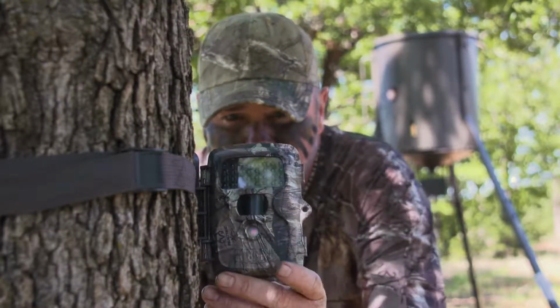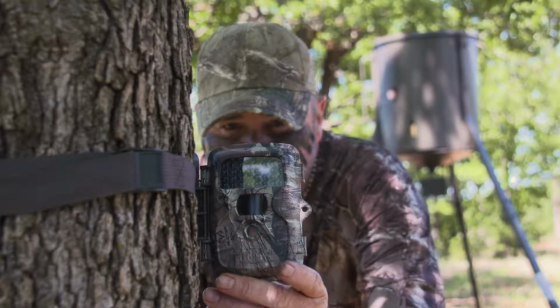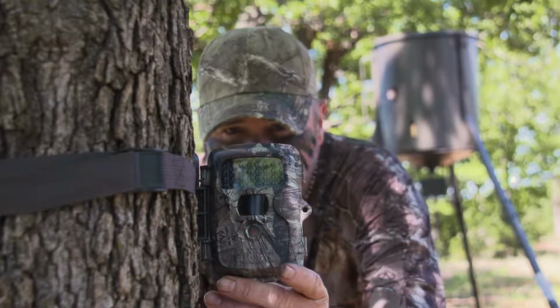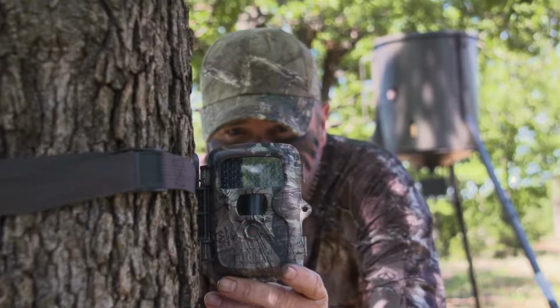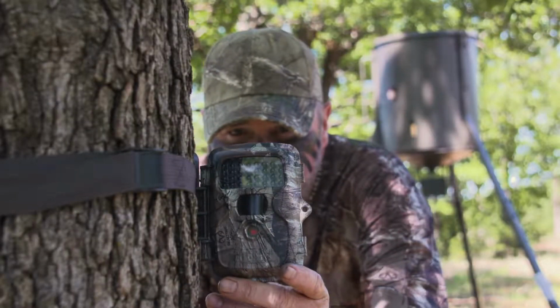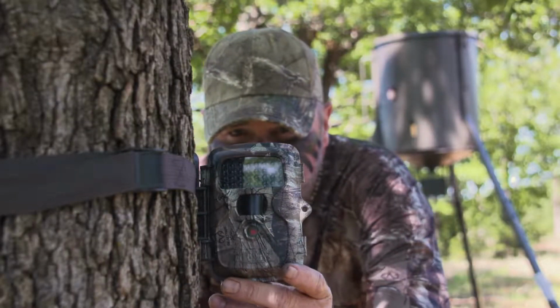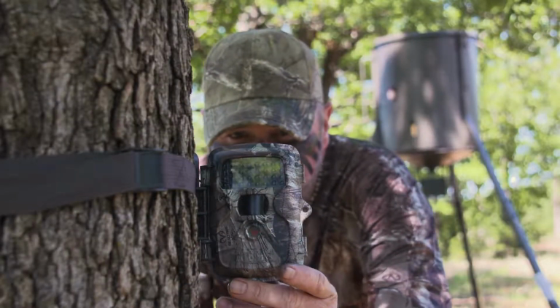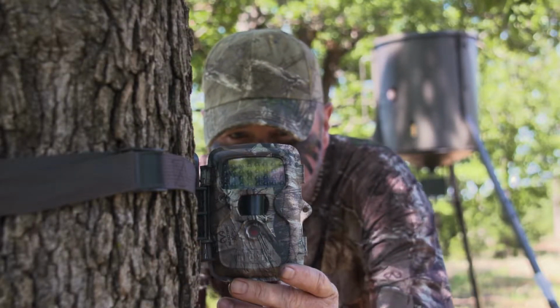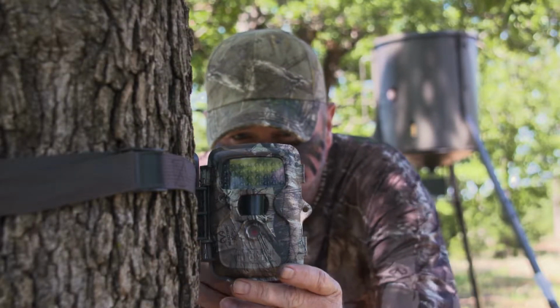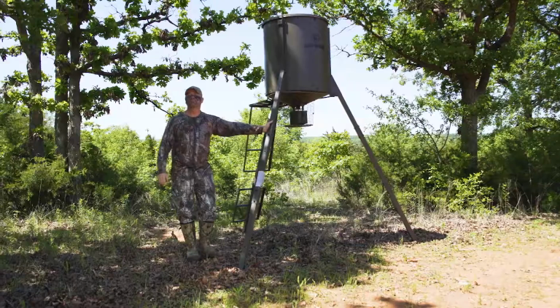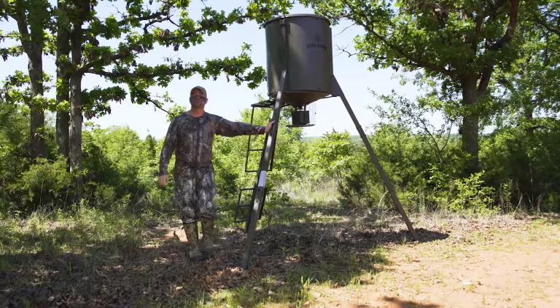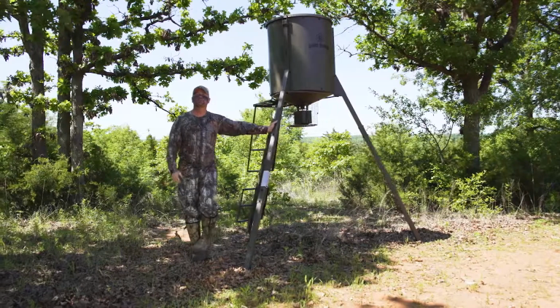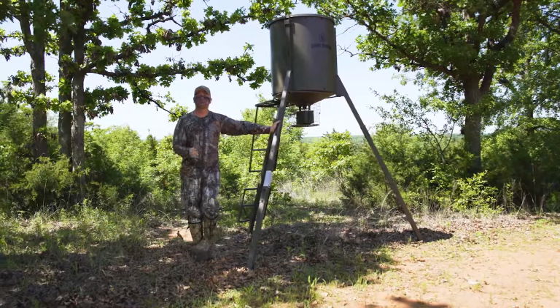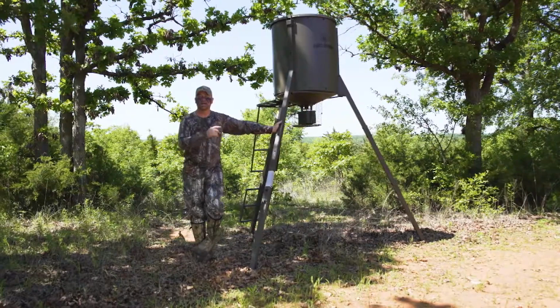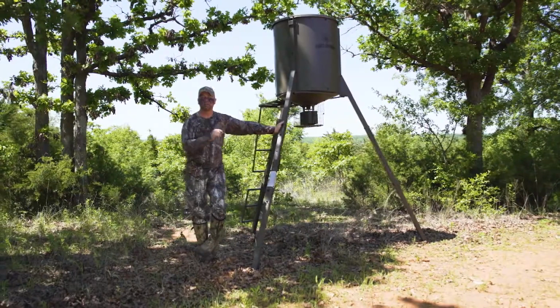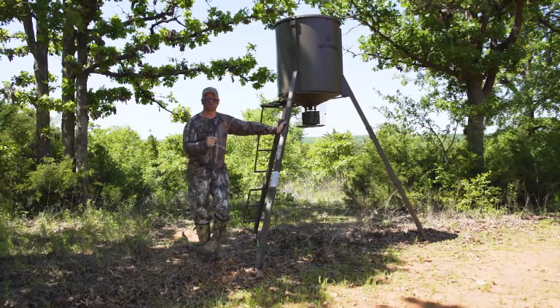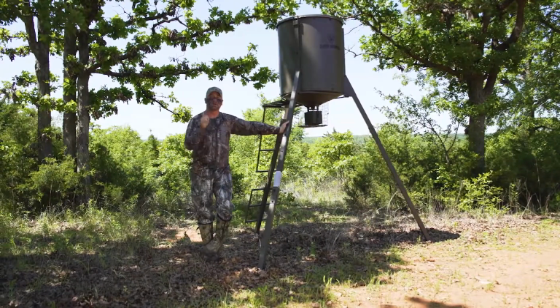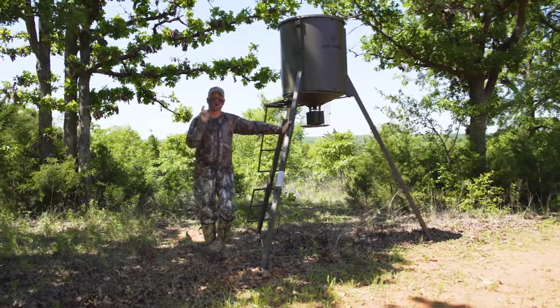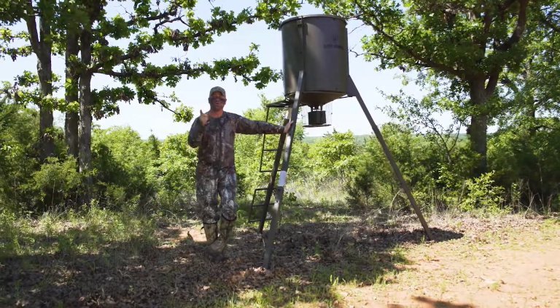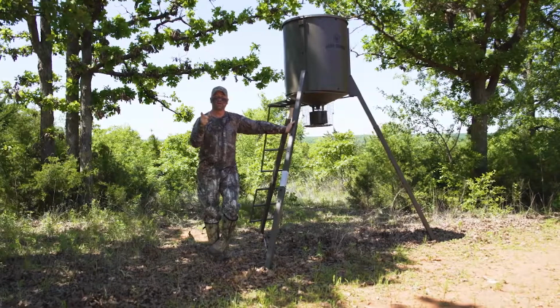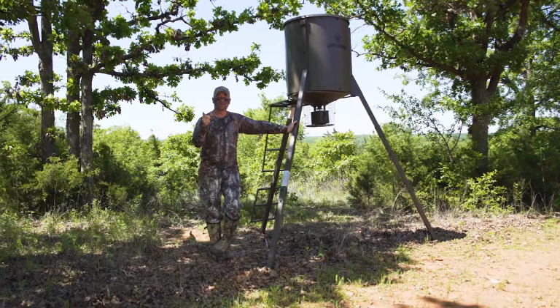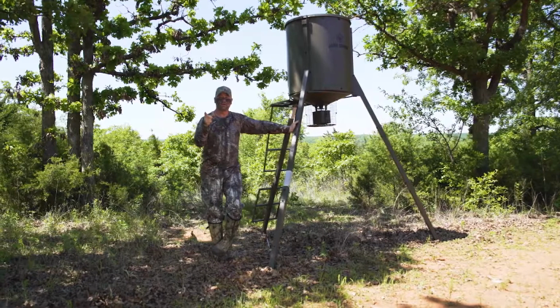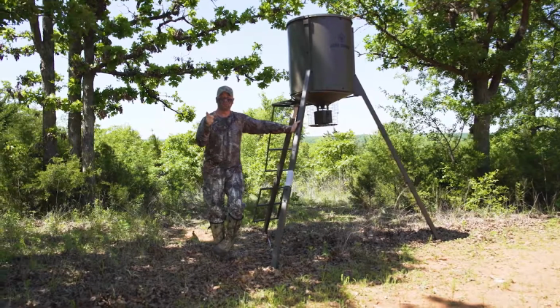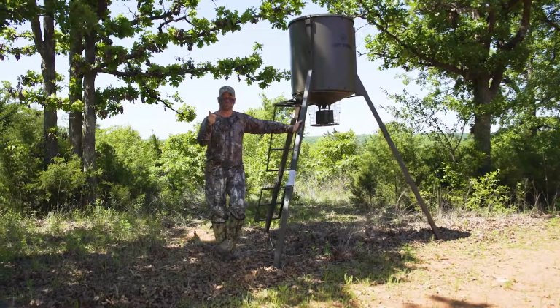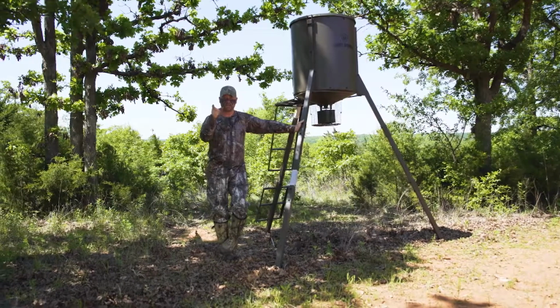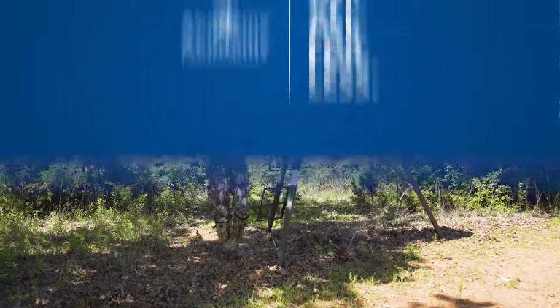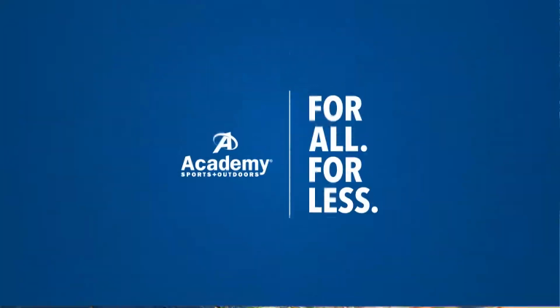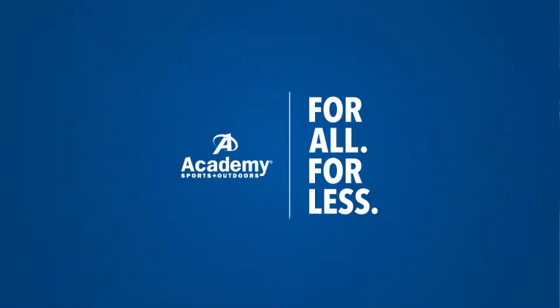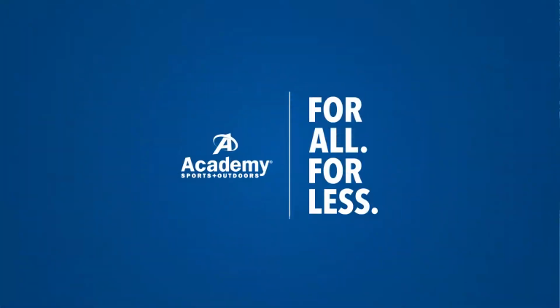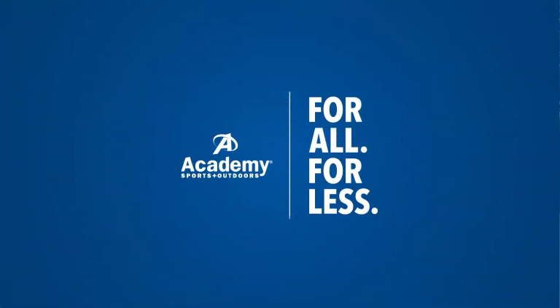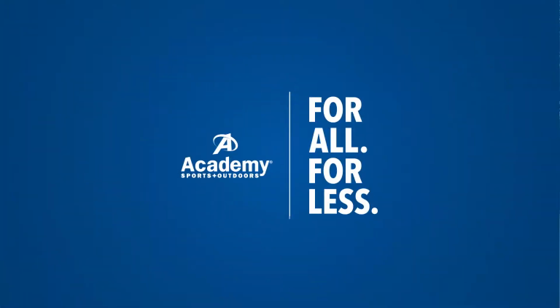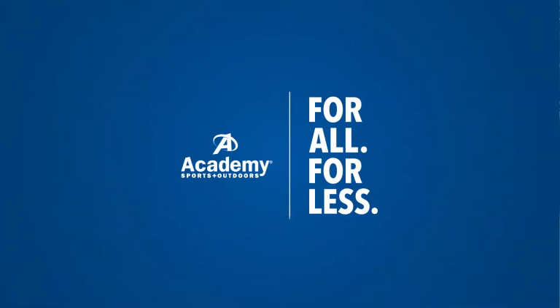Again, the Big A feeder from Game Winner — only available at Academy Sports and Outdoors.